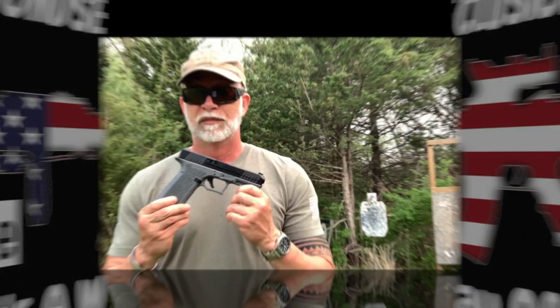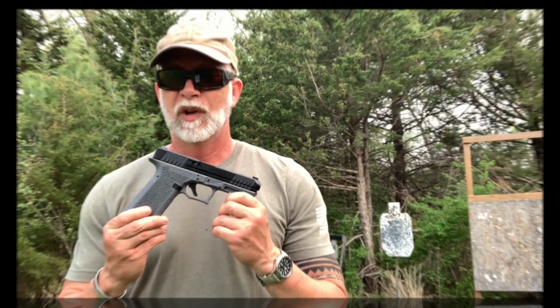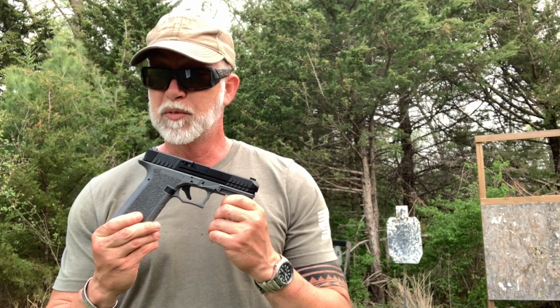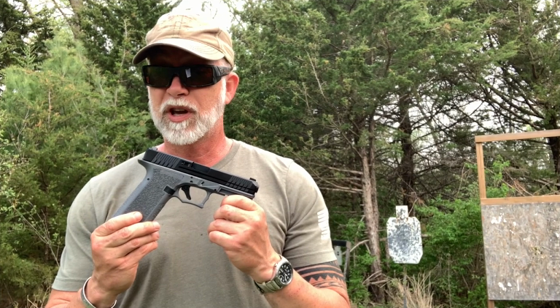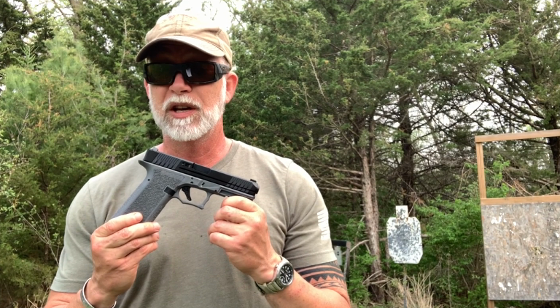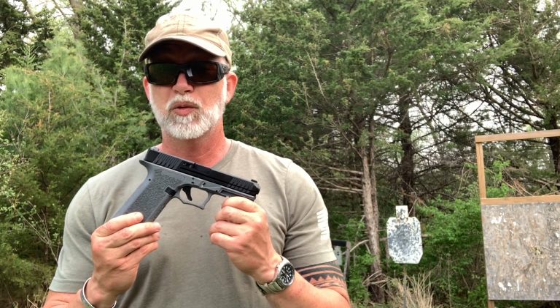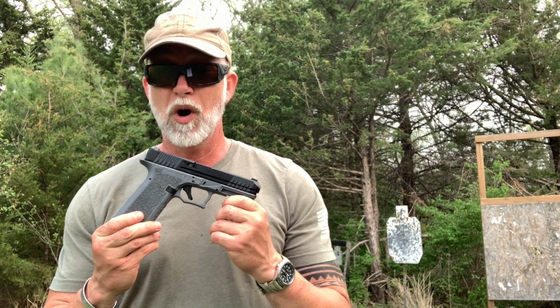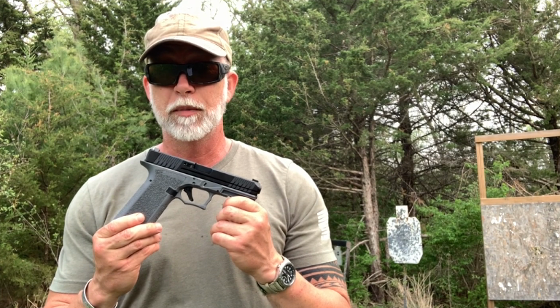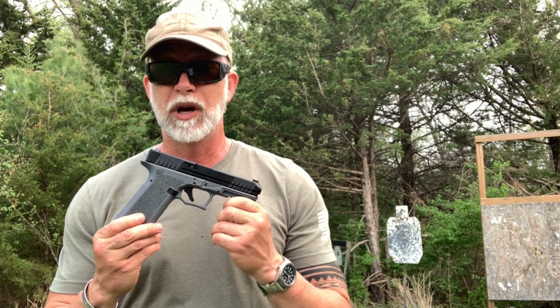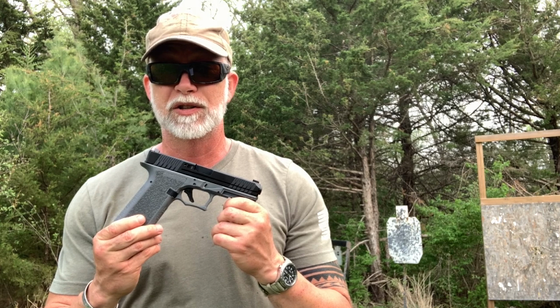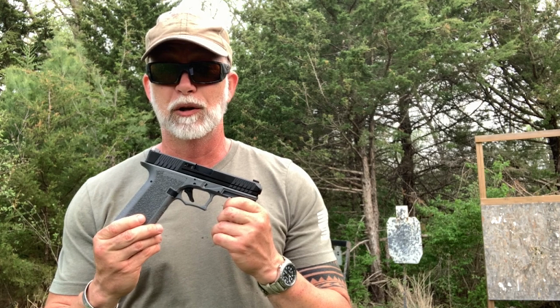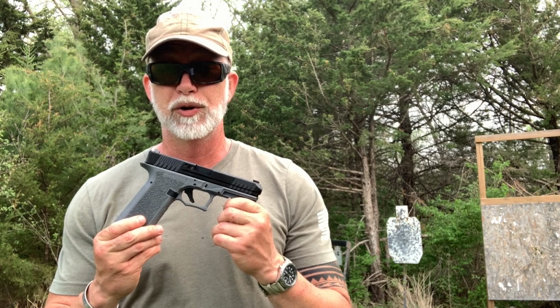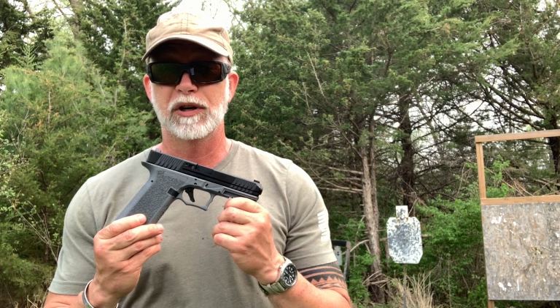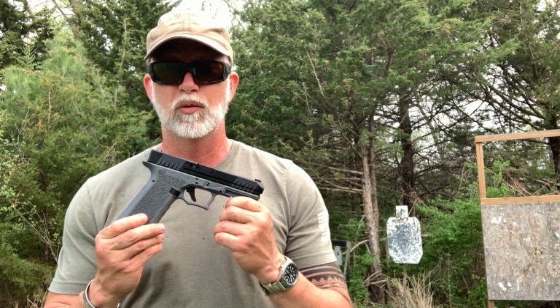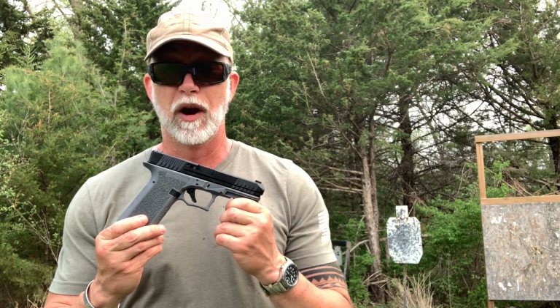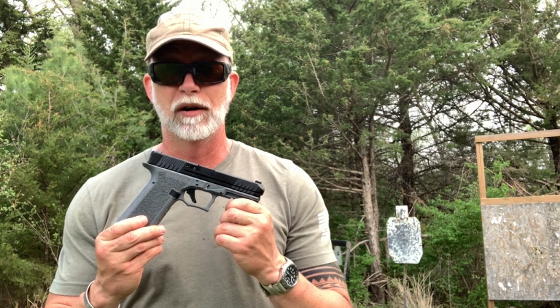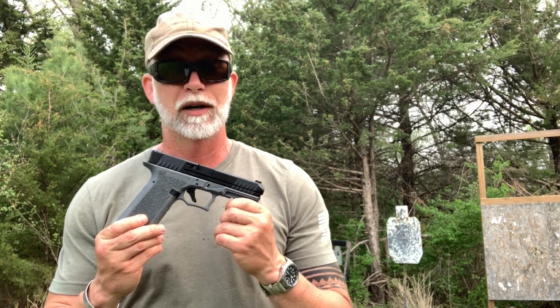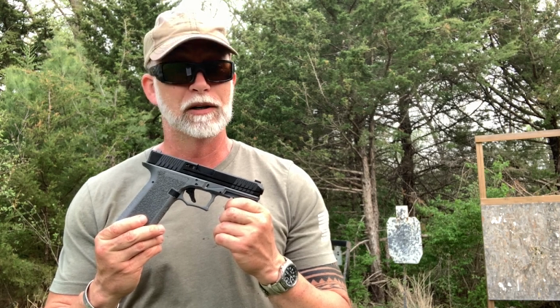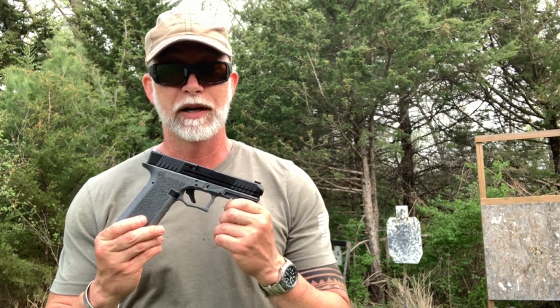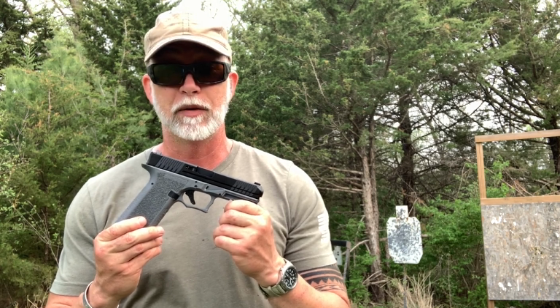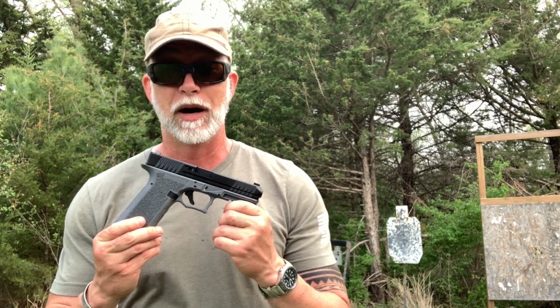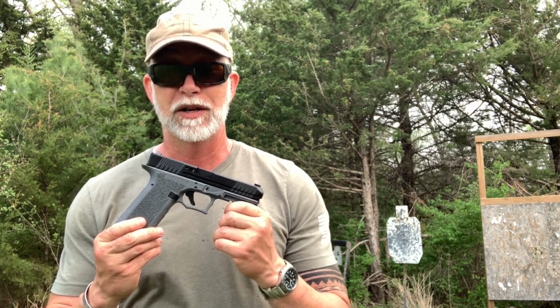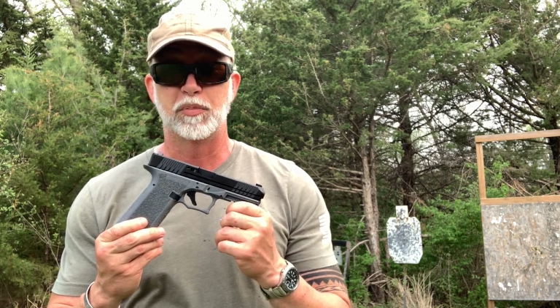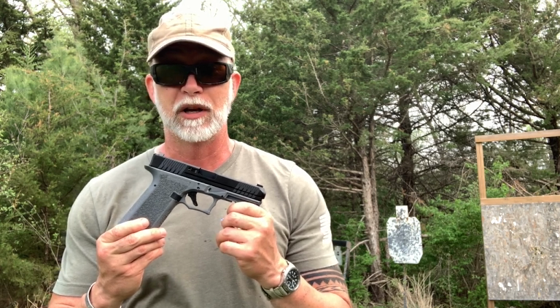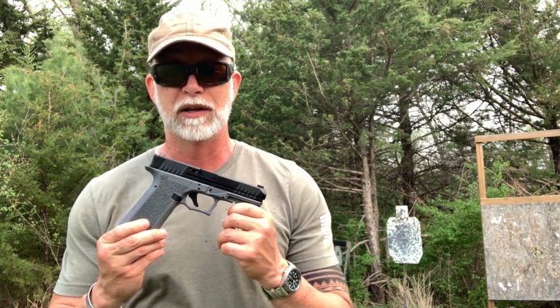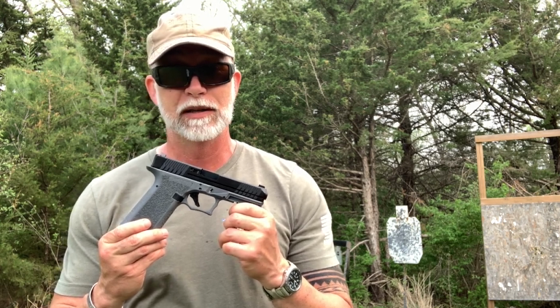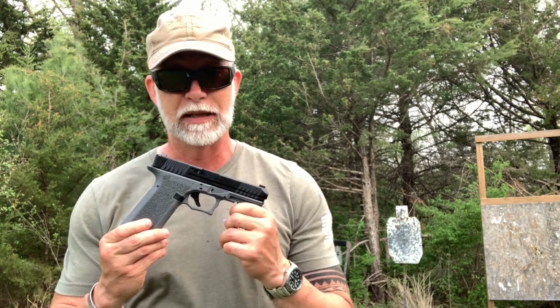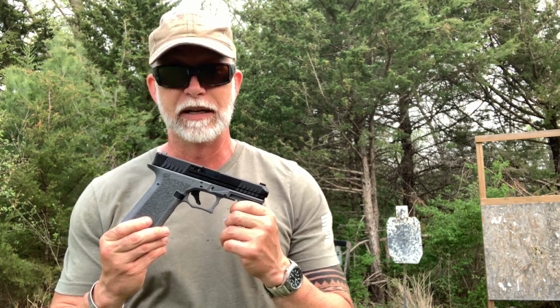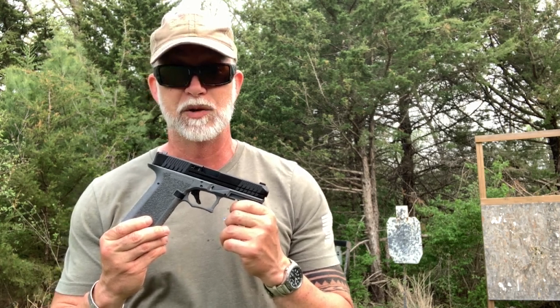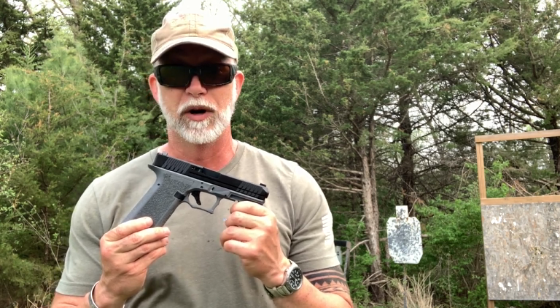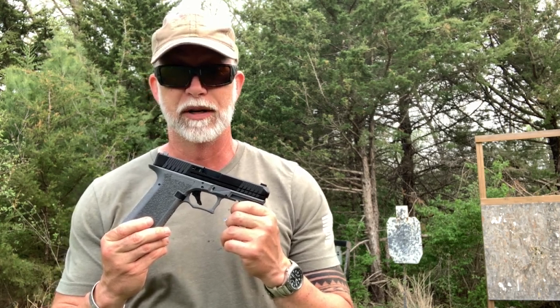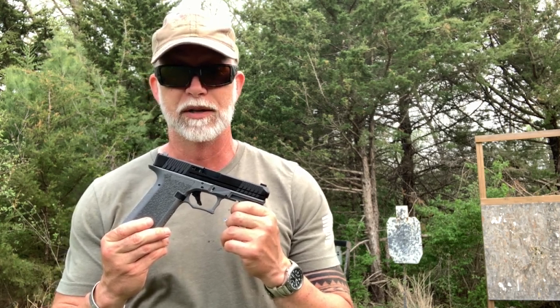I'm Drew Case. Welcome to Beyond Seclusion, where I only give you my honest opinion and it is what it is.